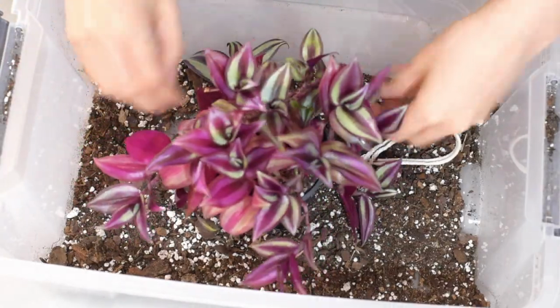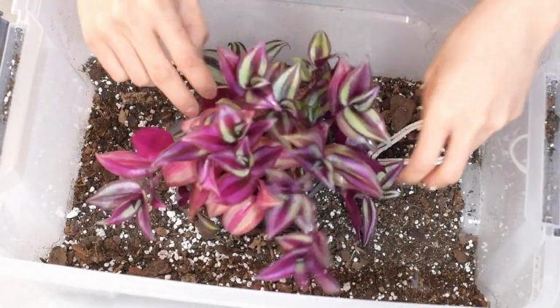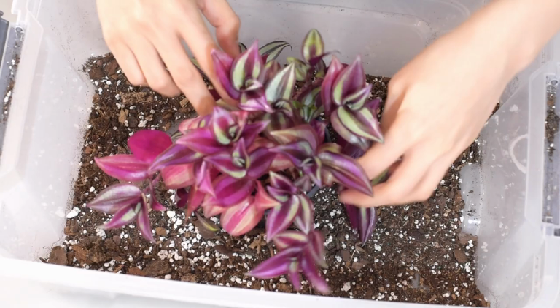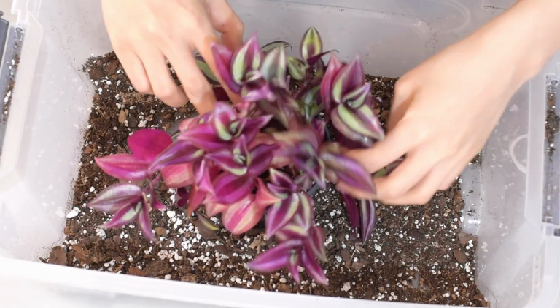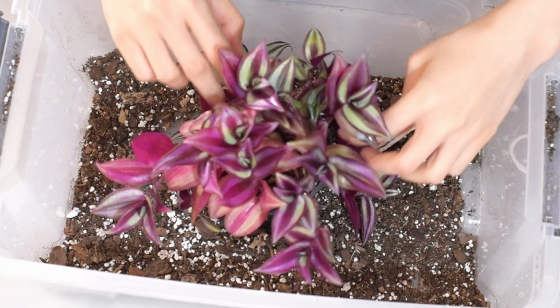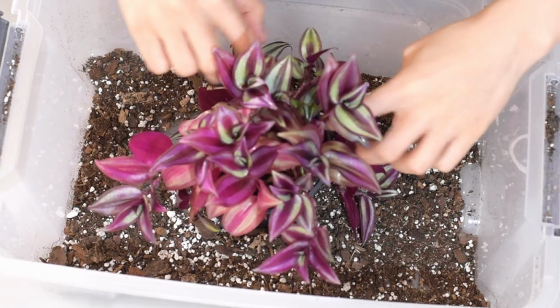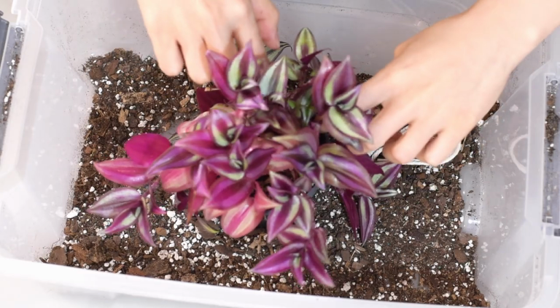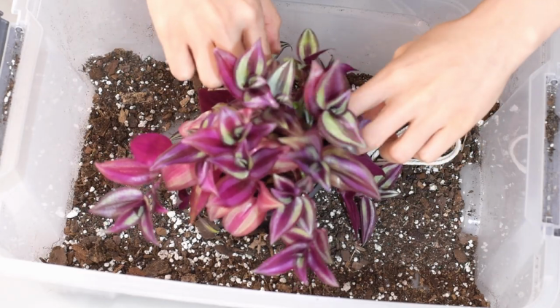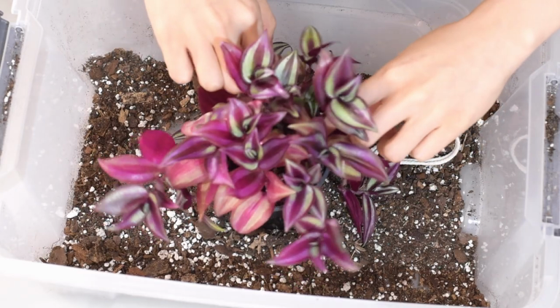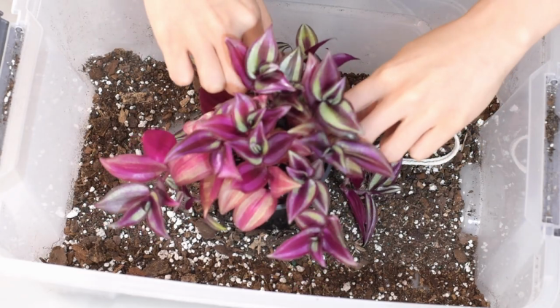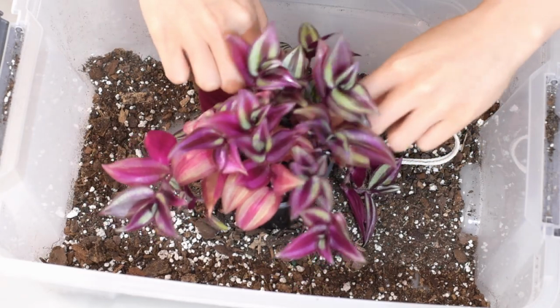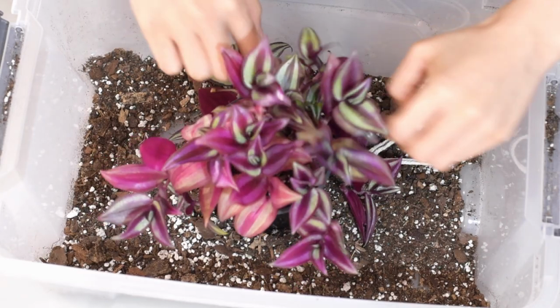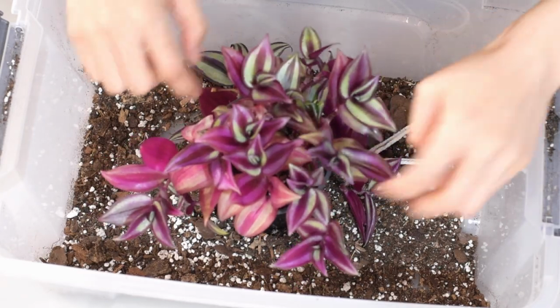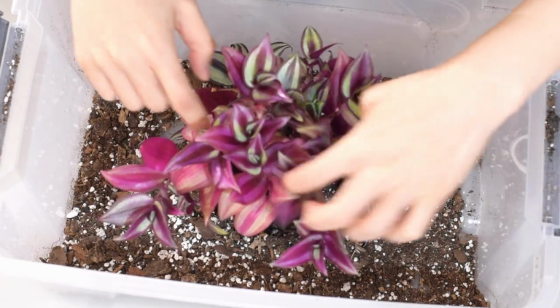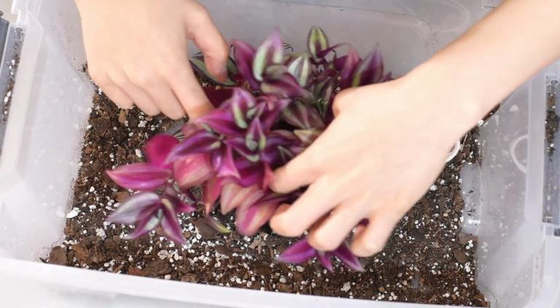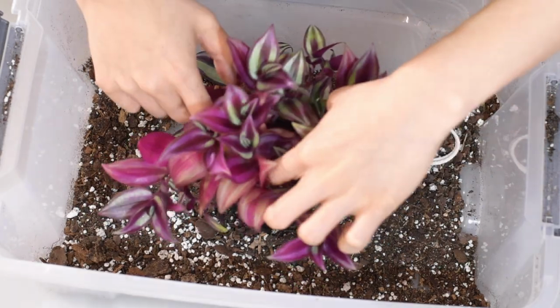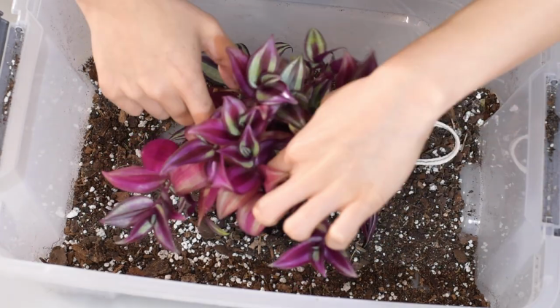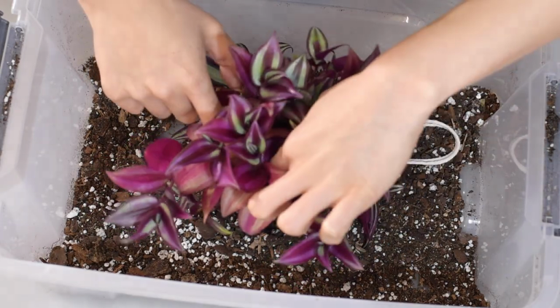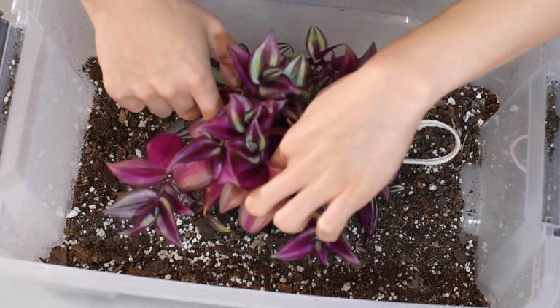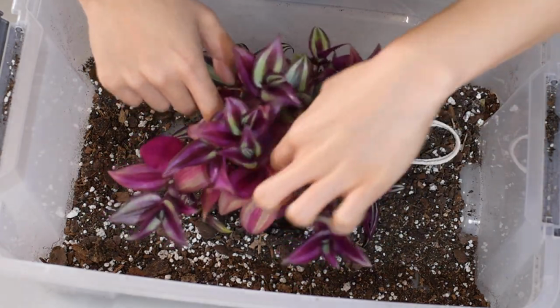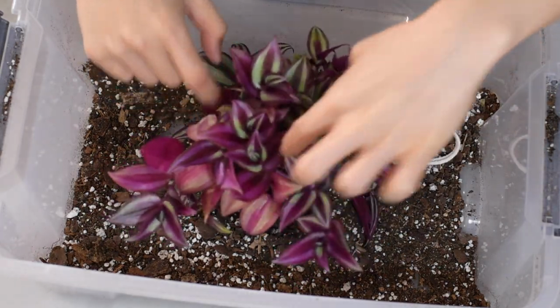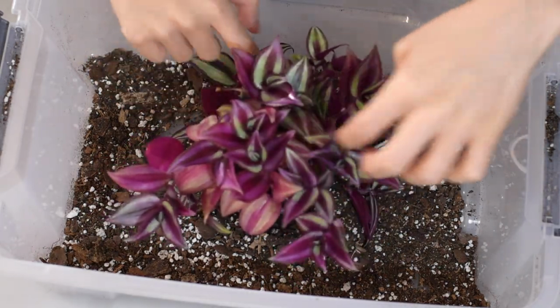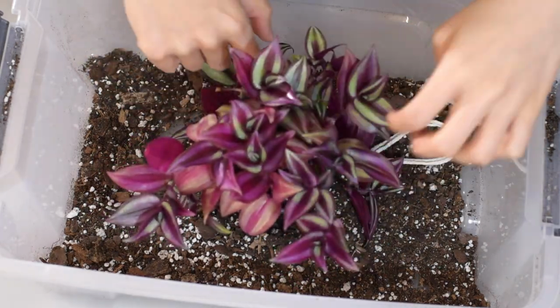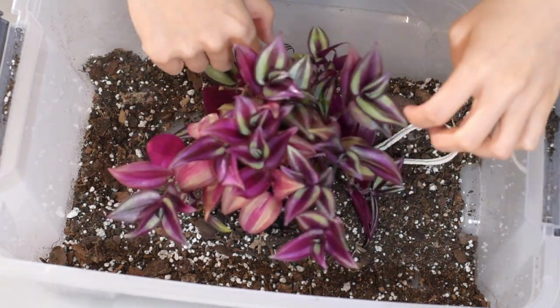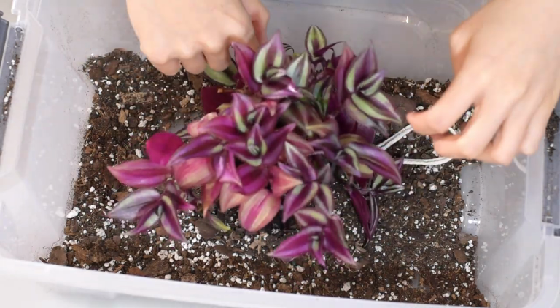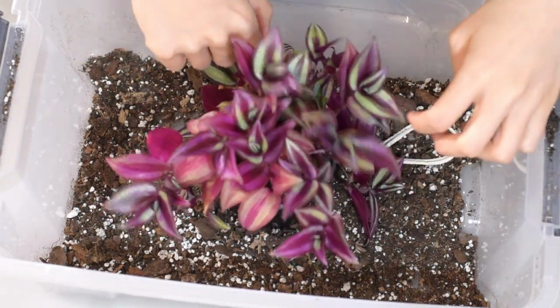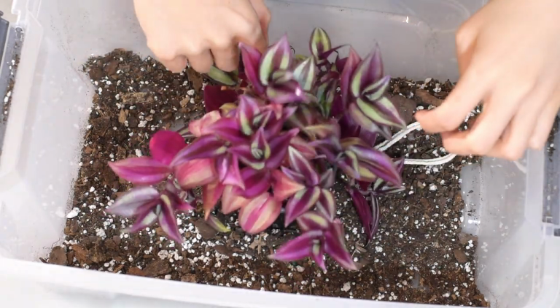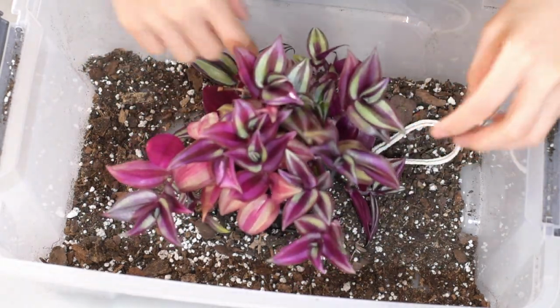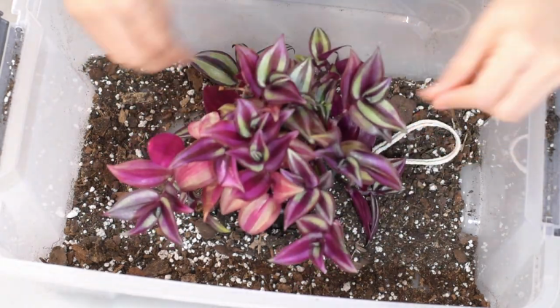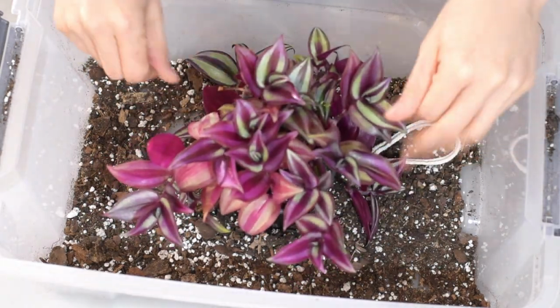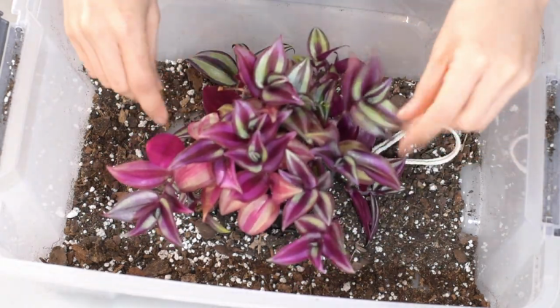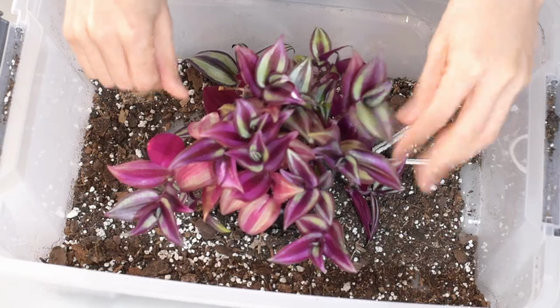Just a tip! Make sure to water the soil if it's dry at first to initiate the whole process.